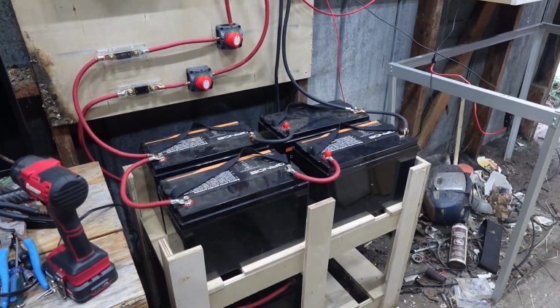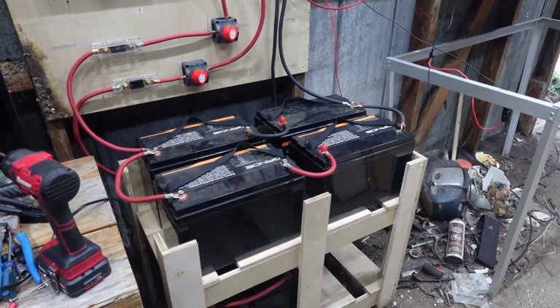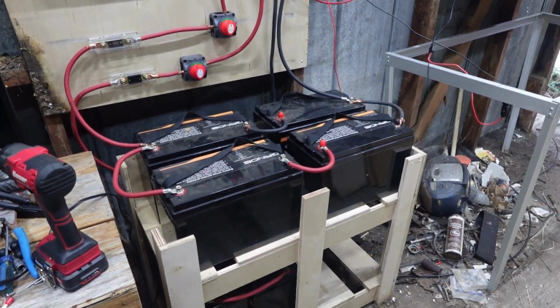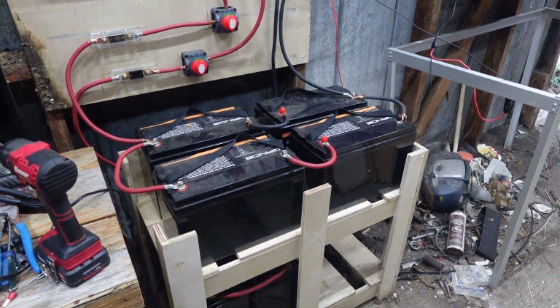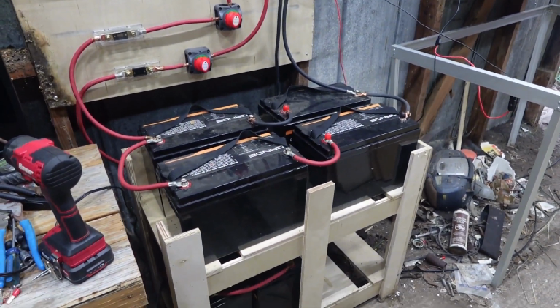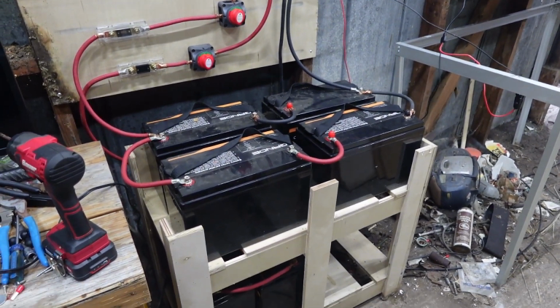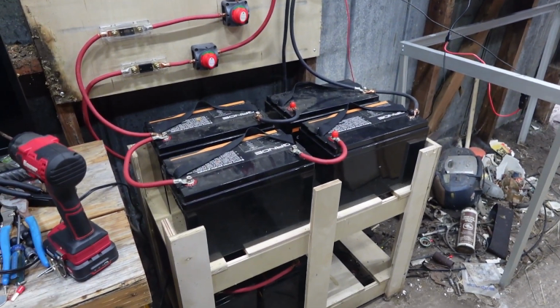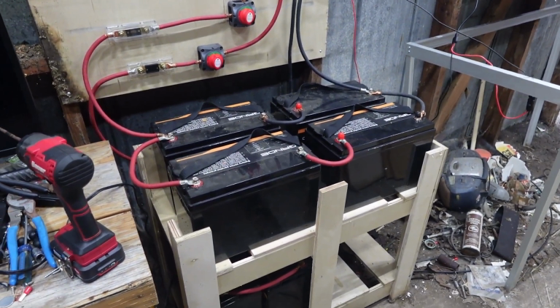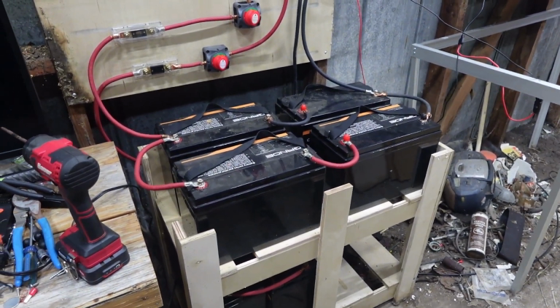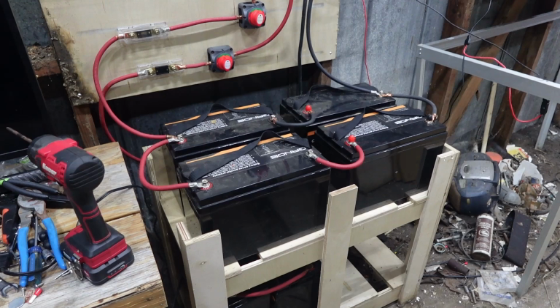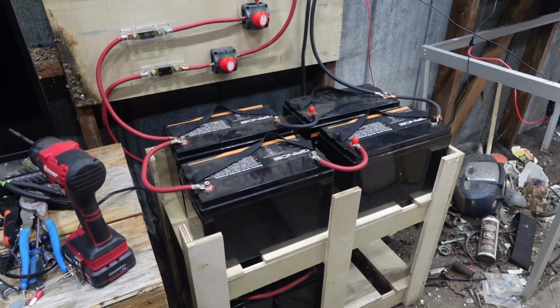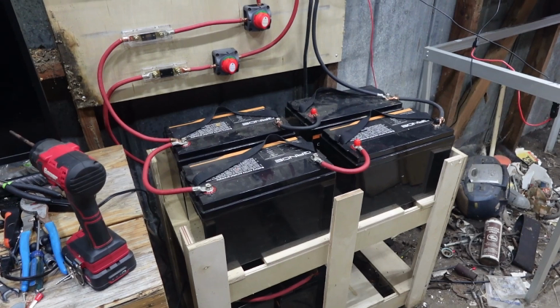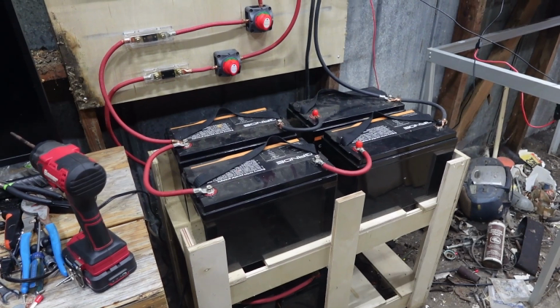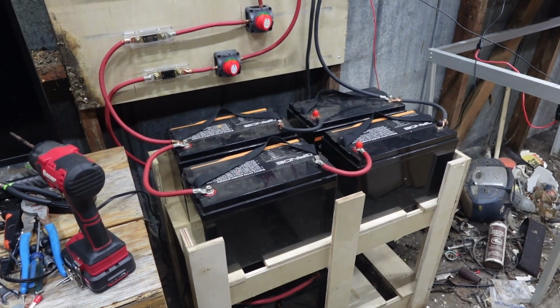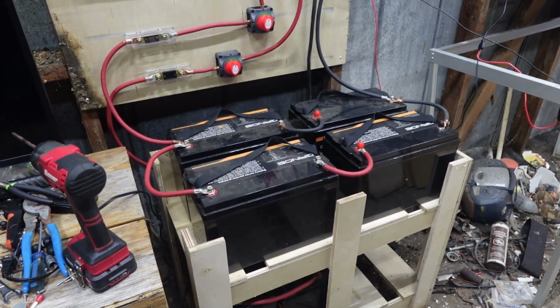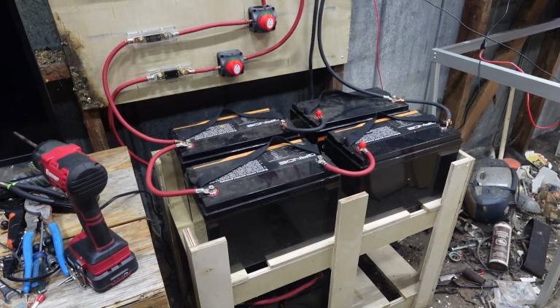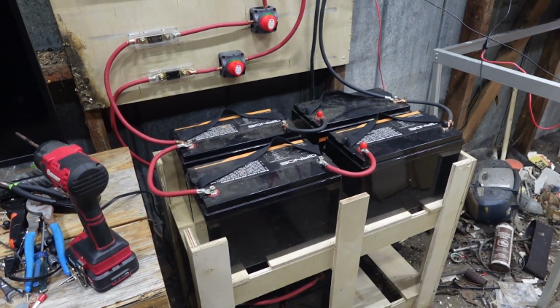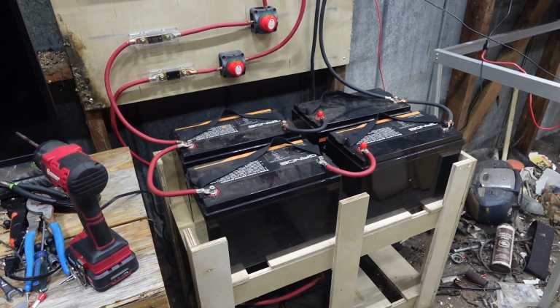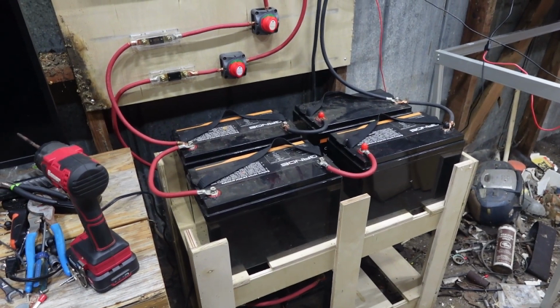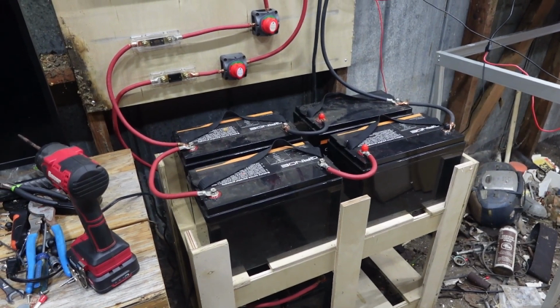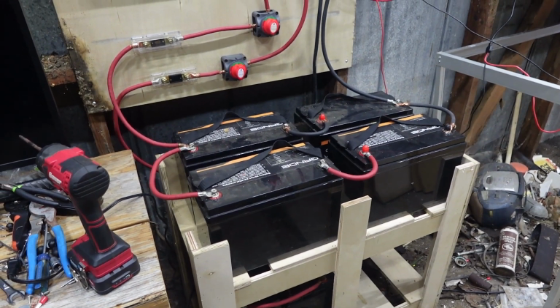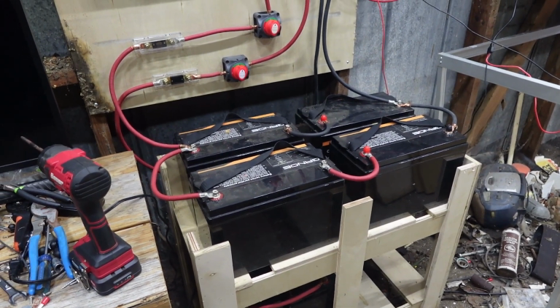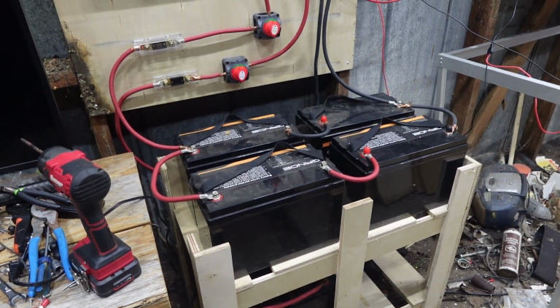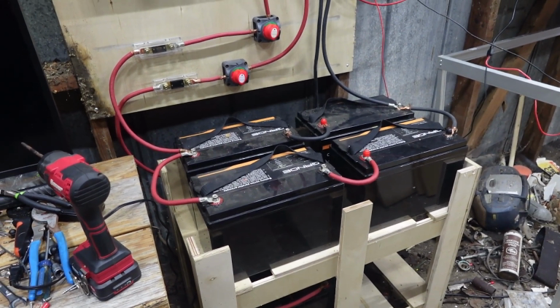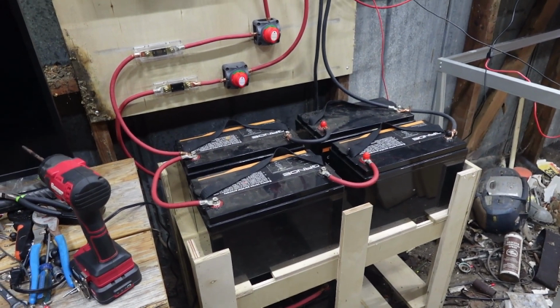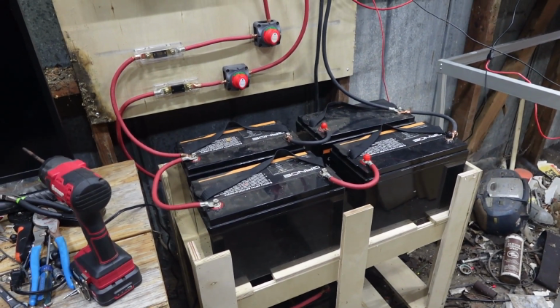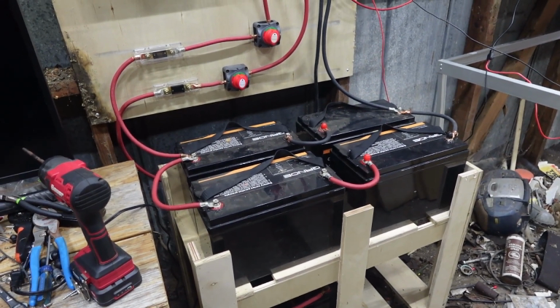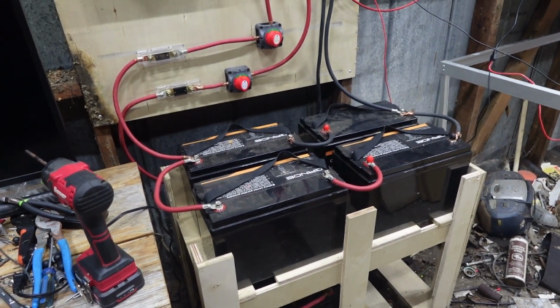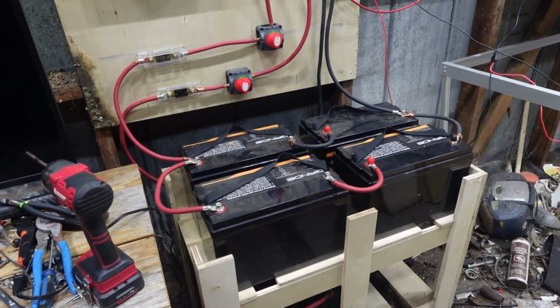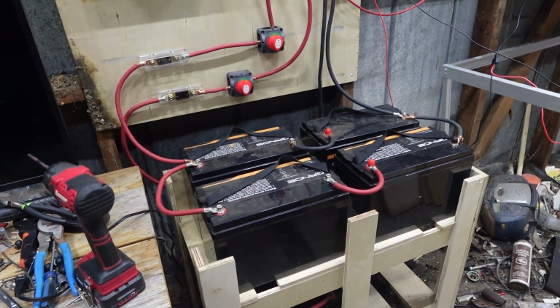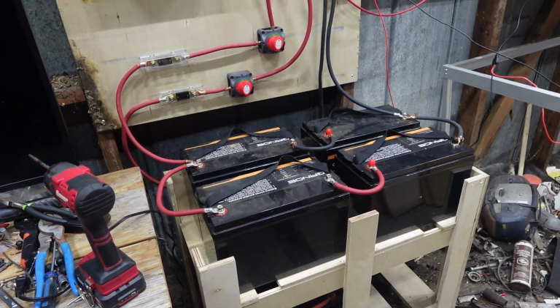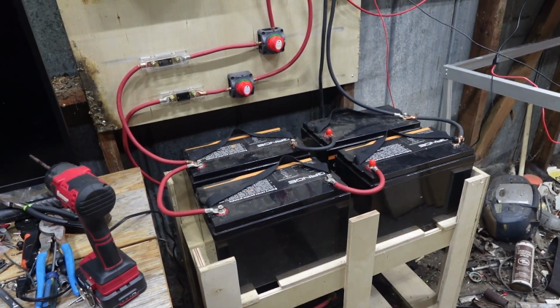If the calculation is correct, it should be 24 volts, 300 amp hour.